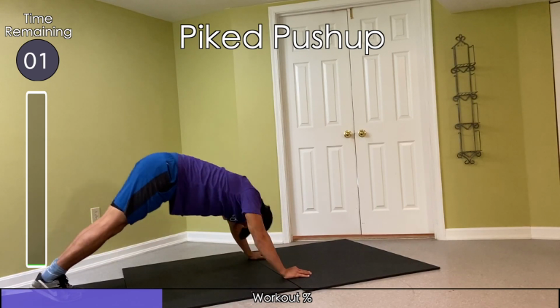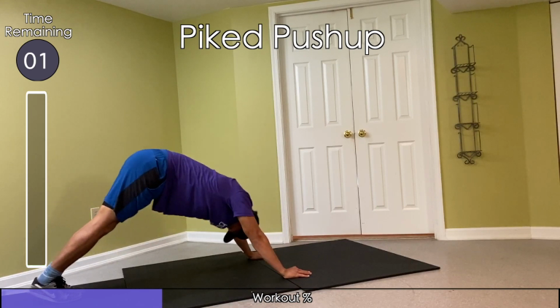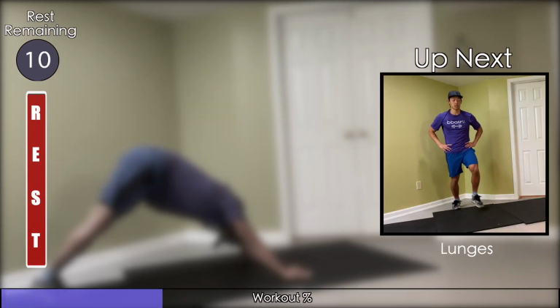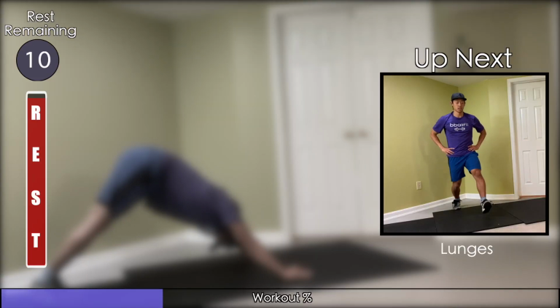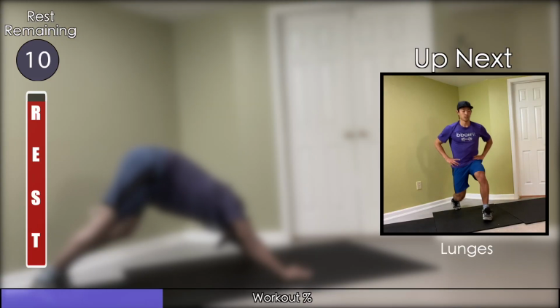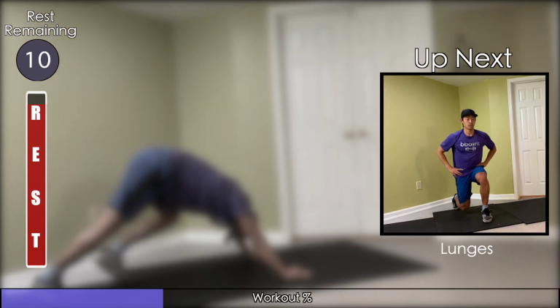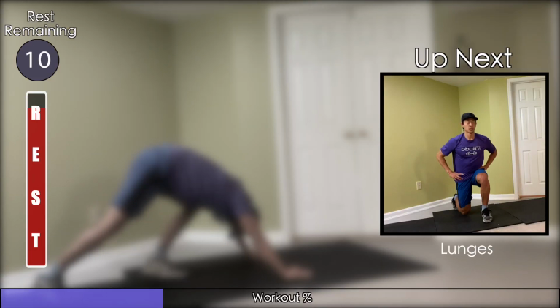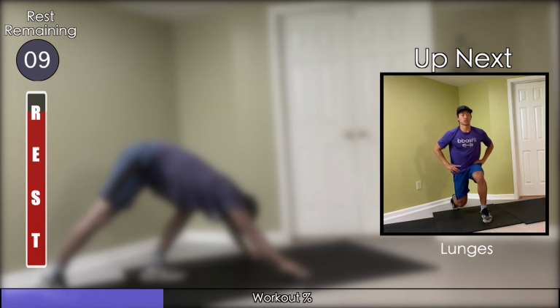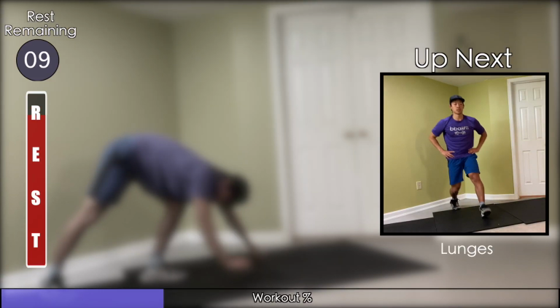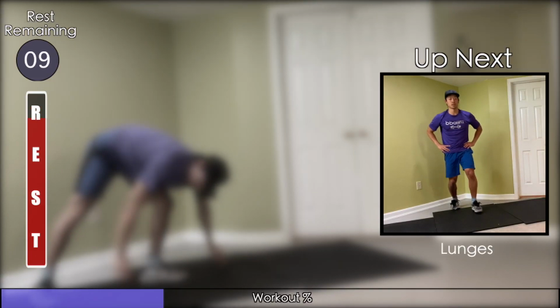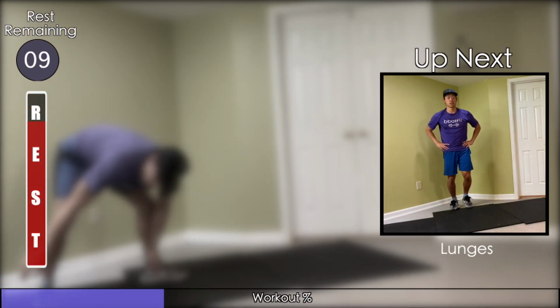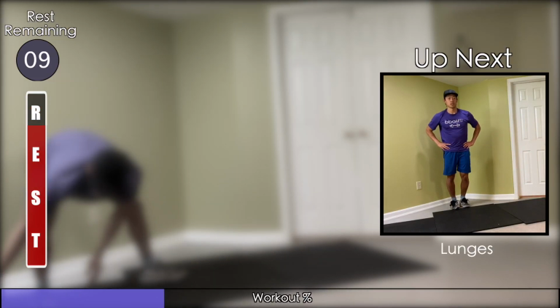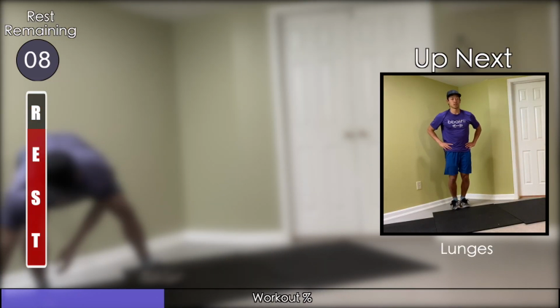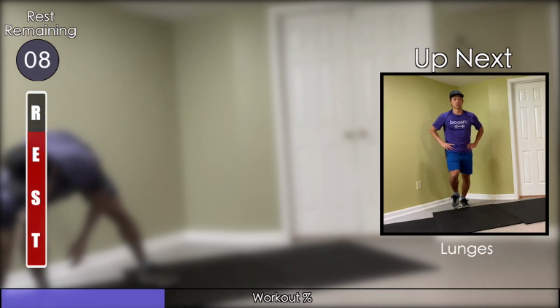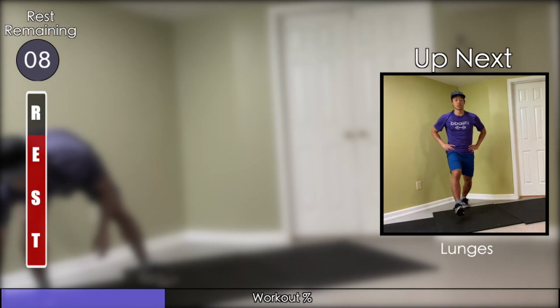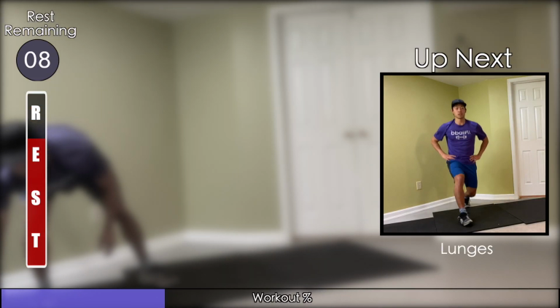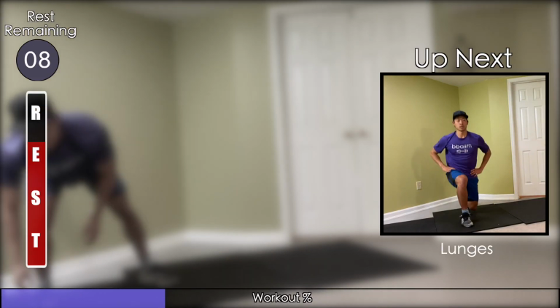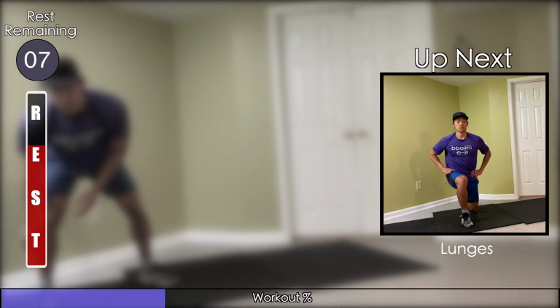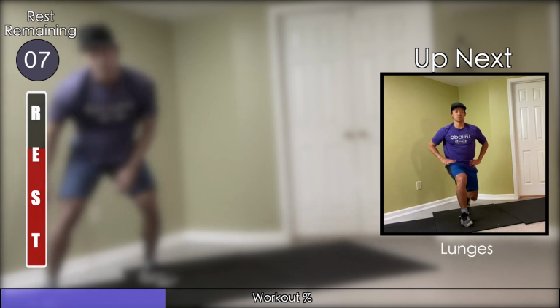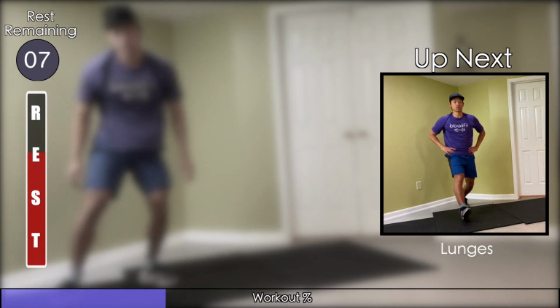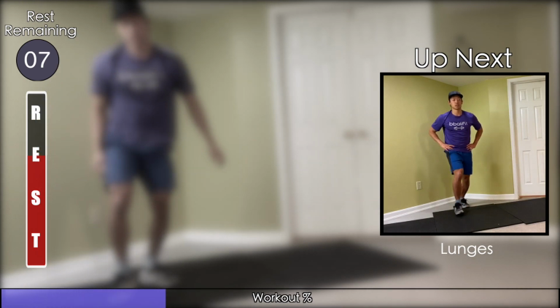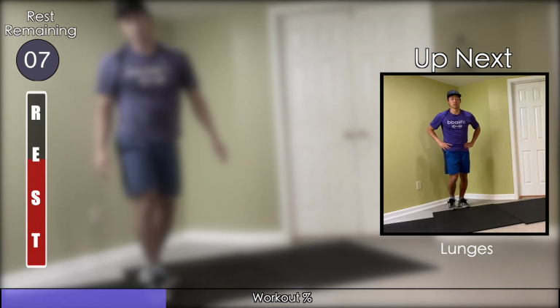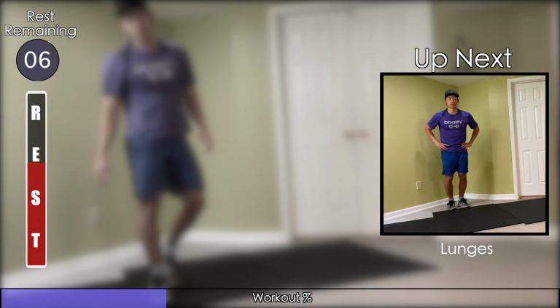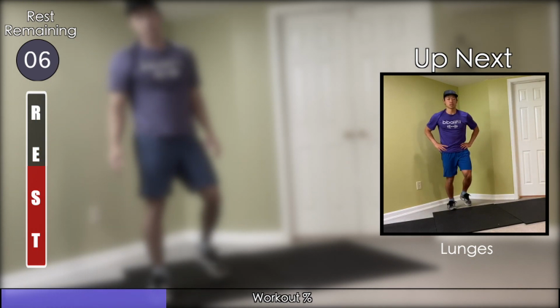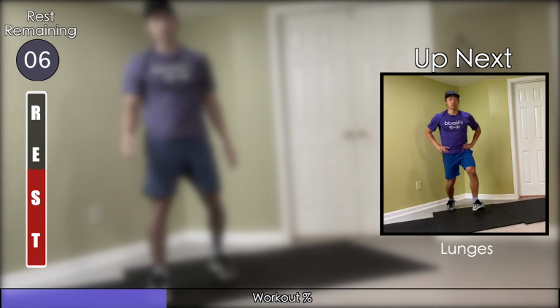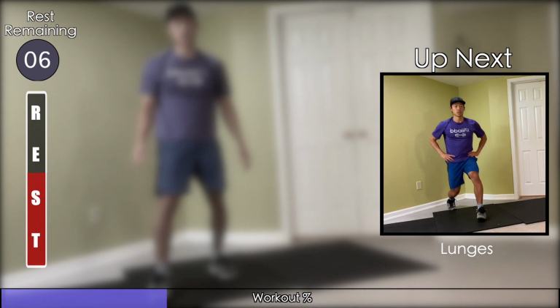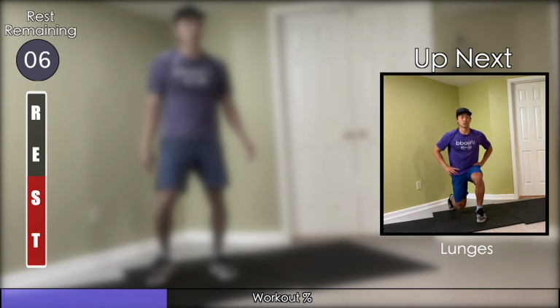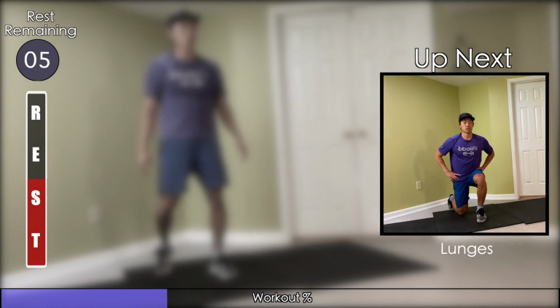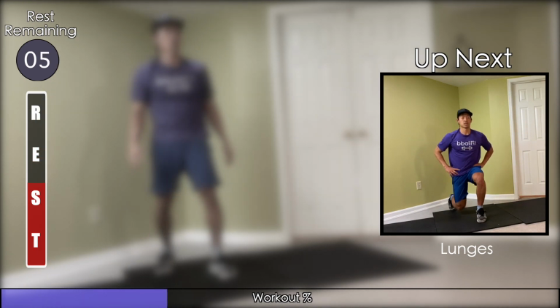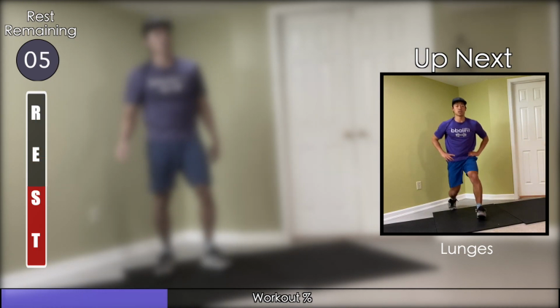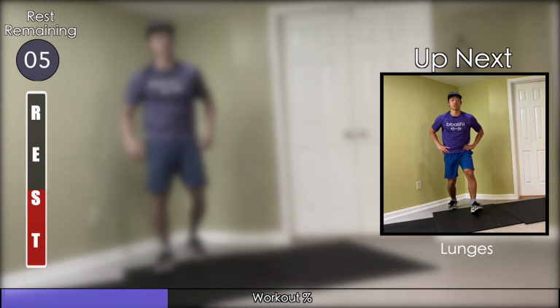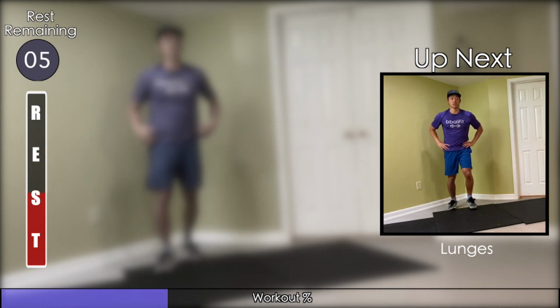Get back onto your feet for bodyweight lunges. Step forward and drive only out of your heel to really target the hamstrings and the glutes.